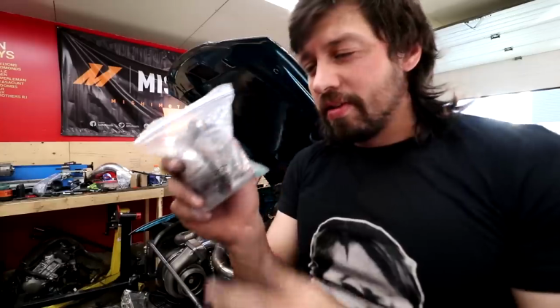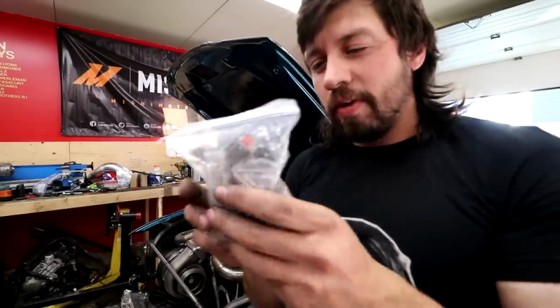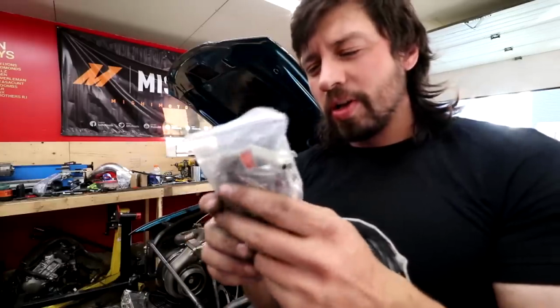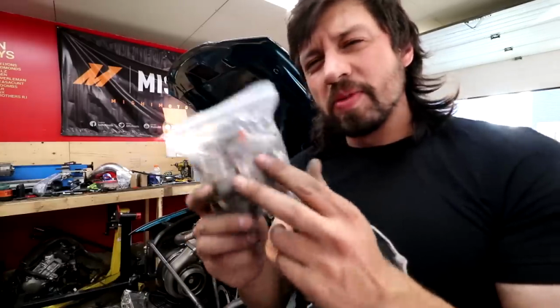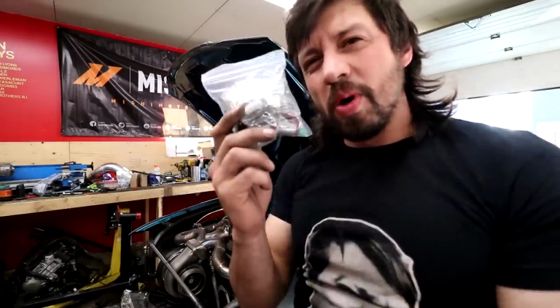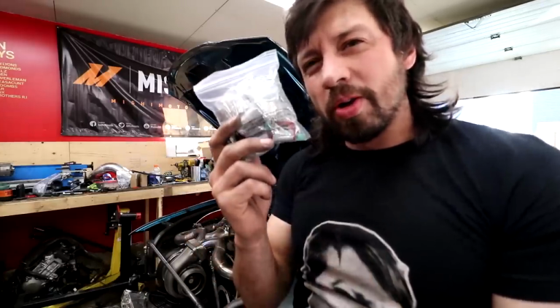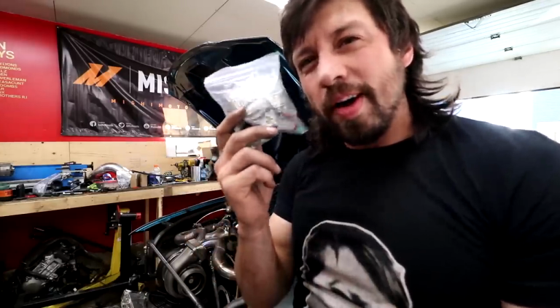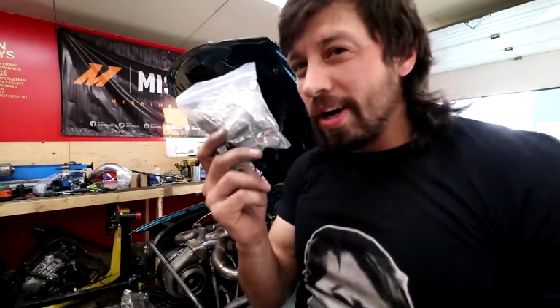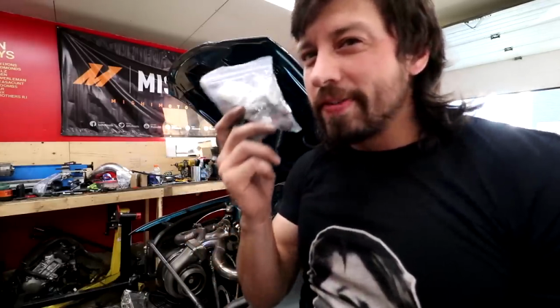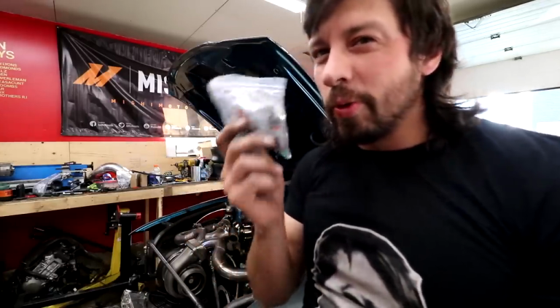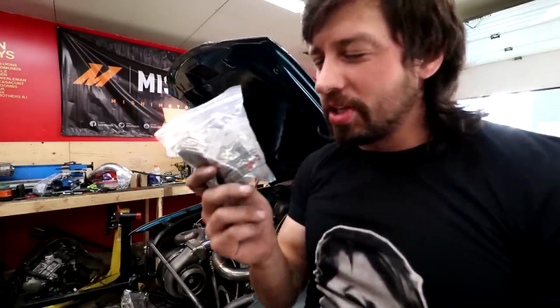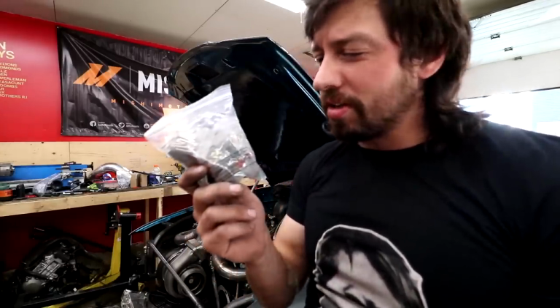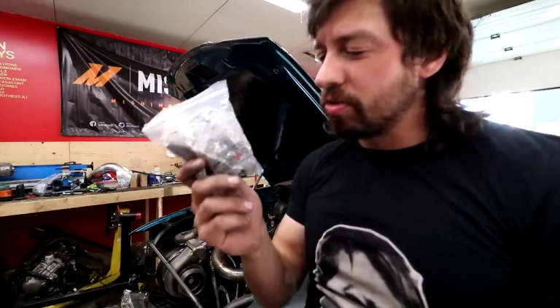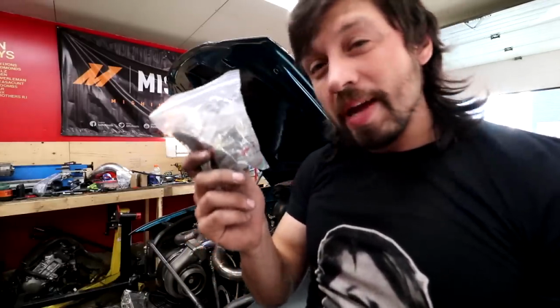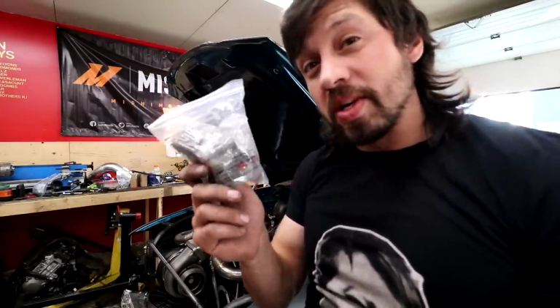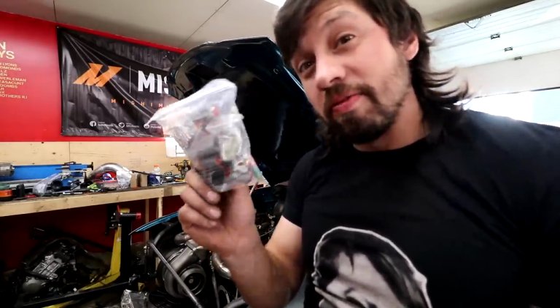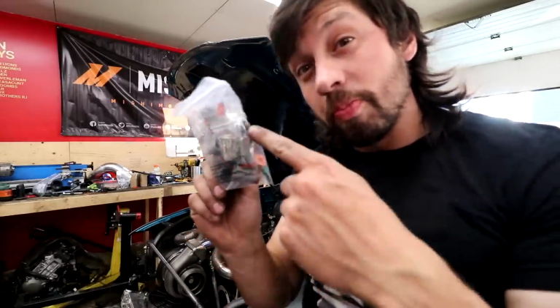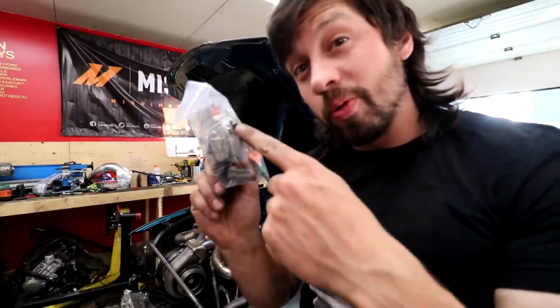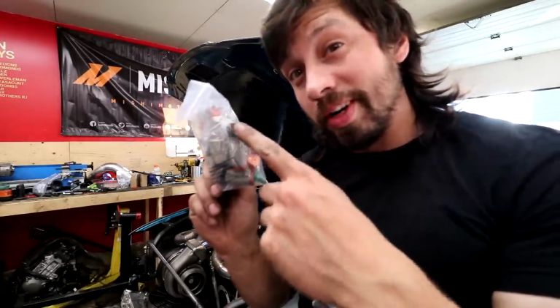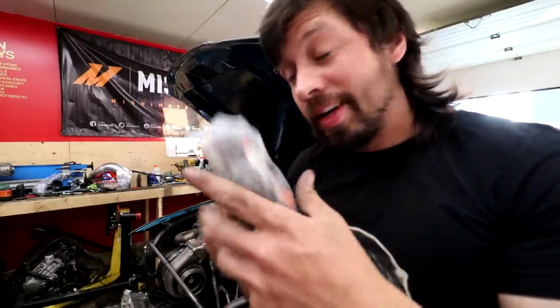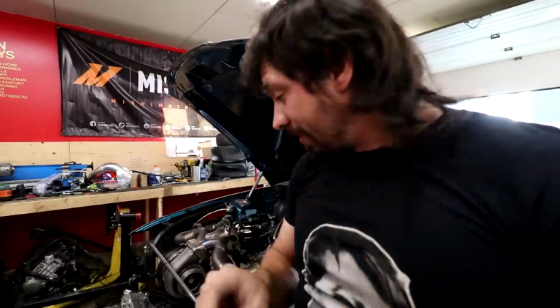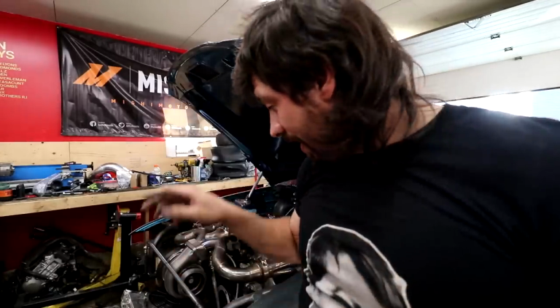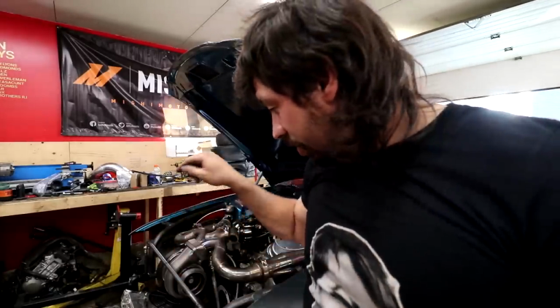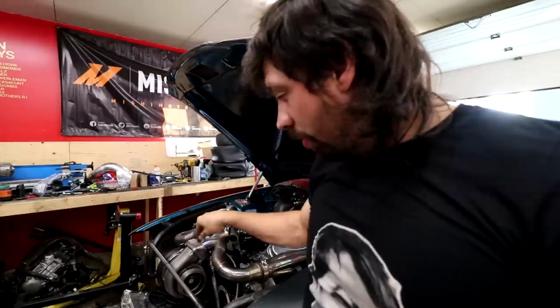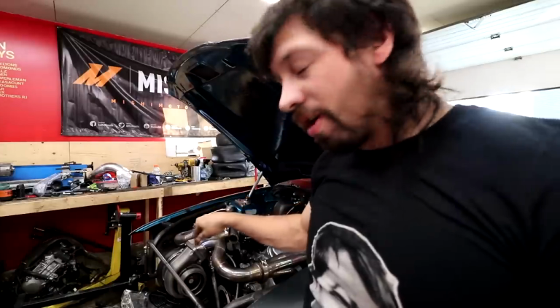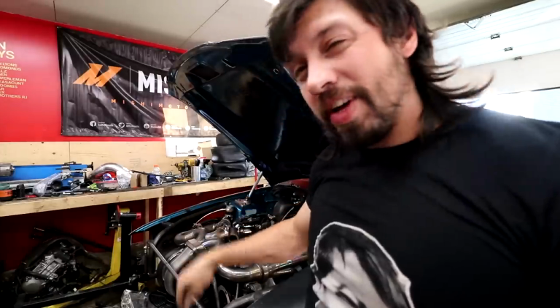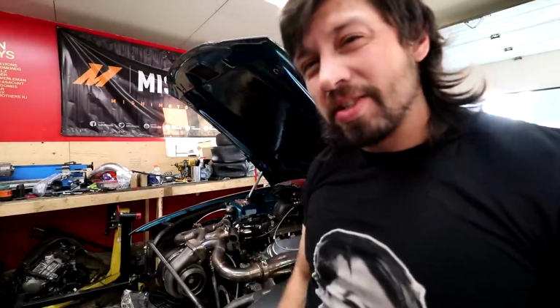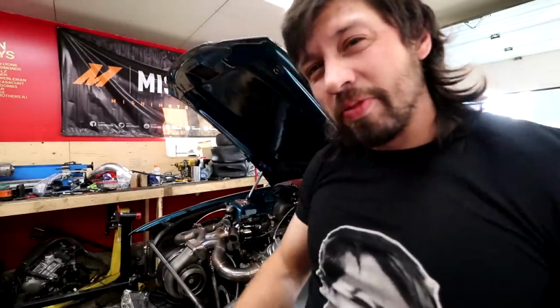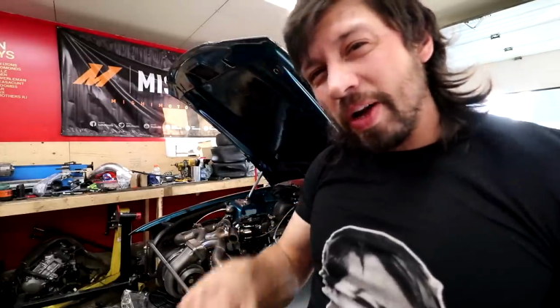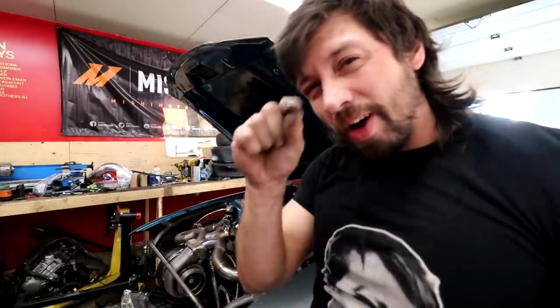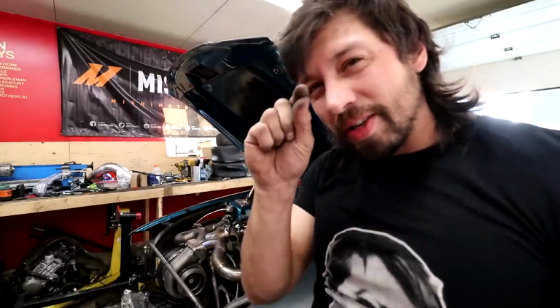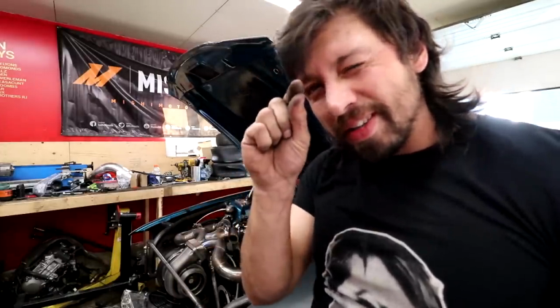I've also got some smaller knockoff Deutsch connectors from Amazon — a 4-pin one — that should work for our fans because the fan wires are like...